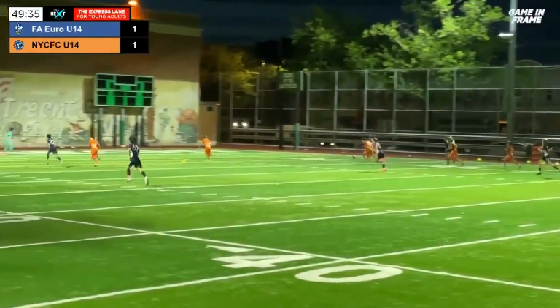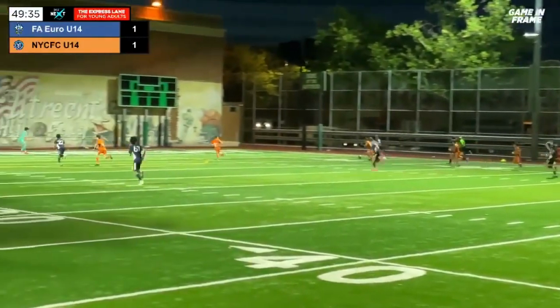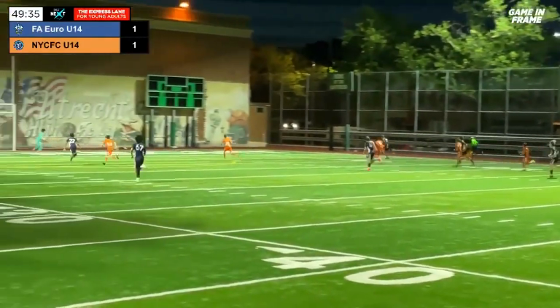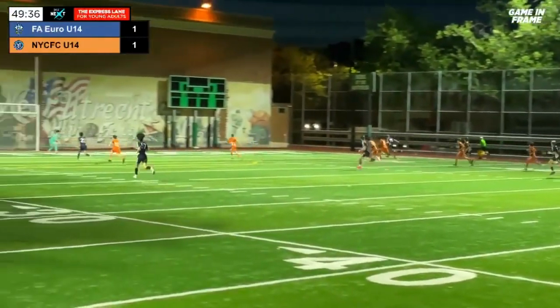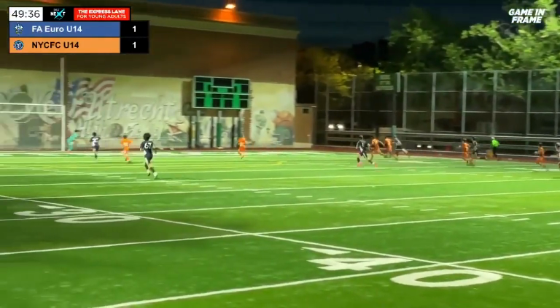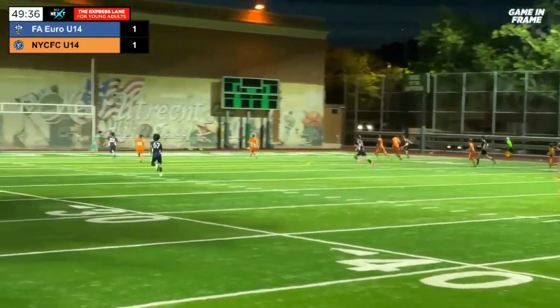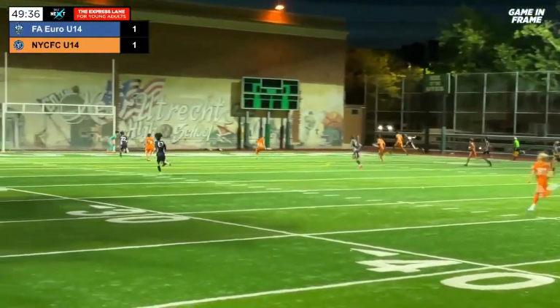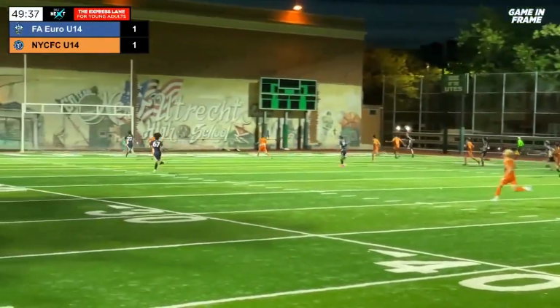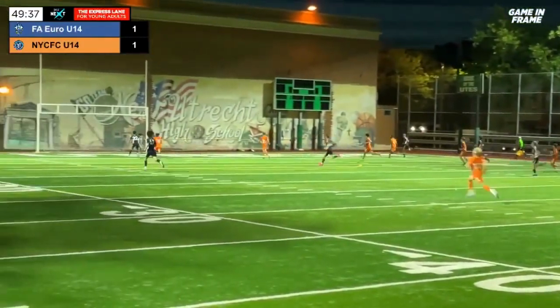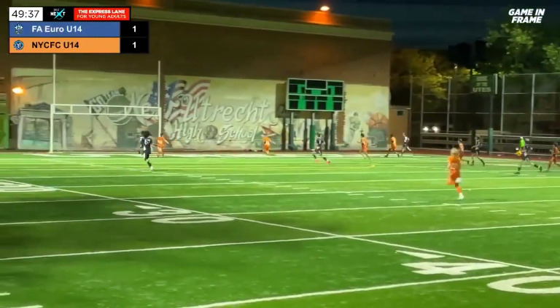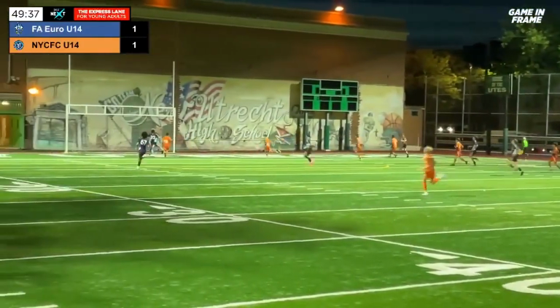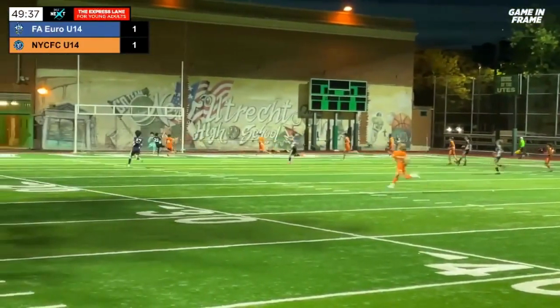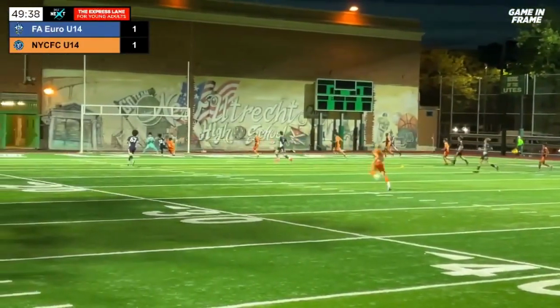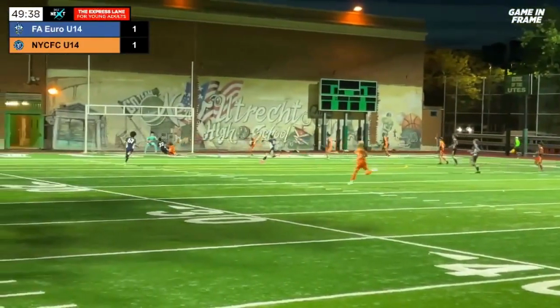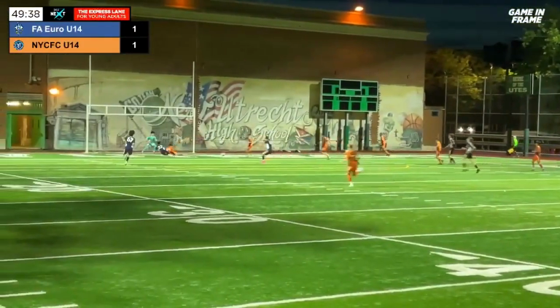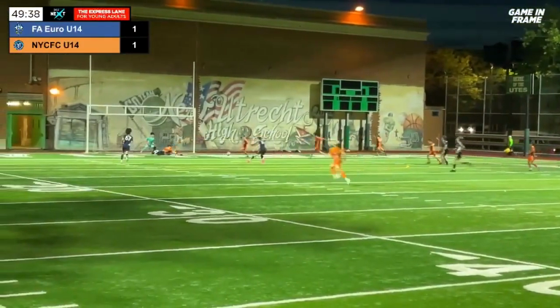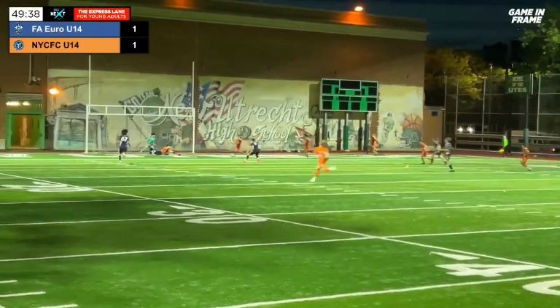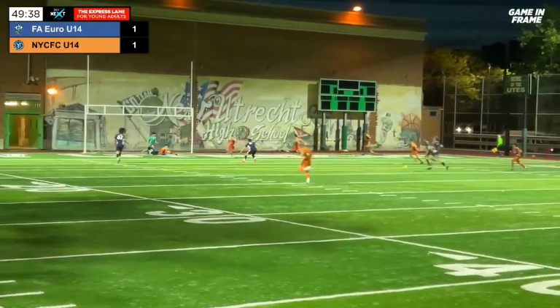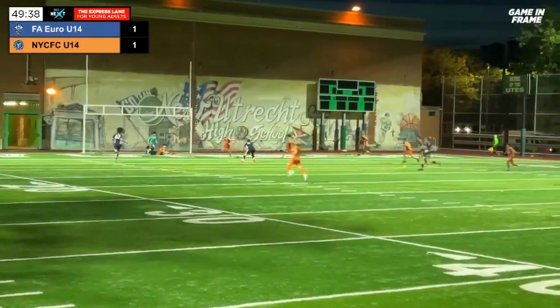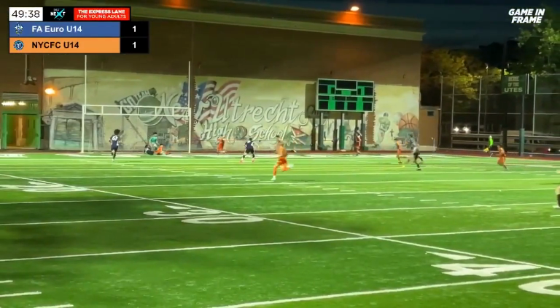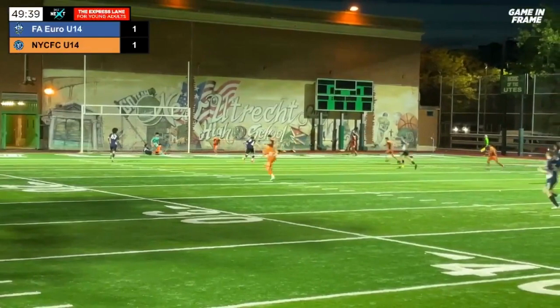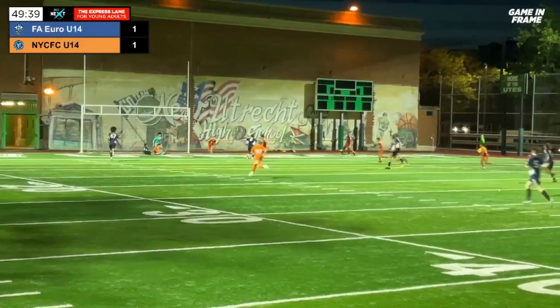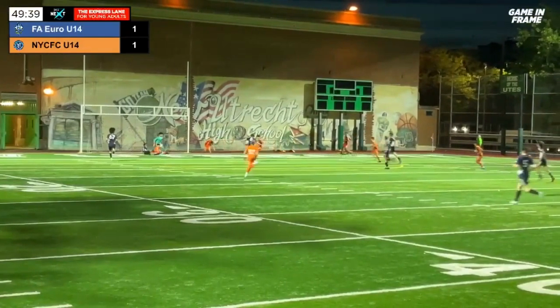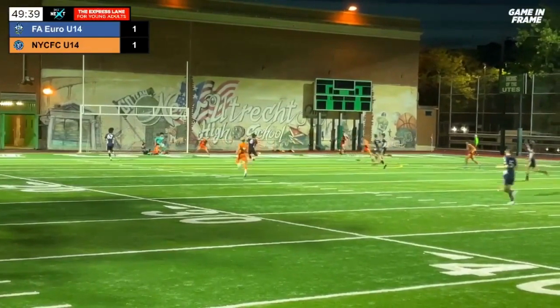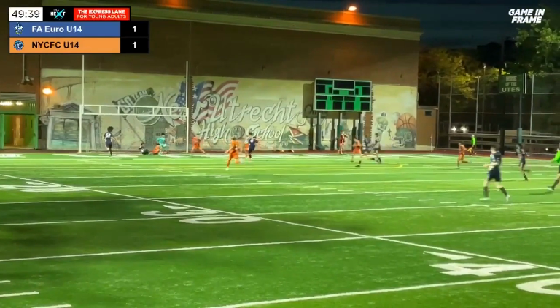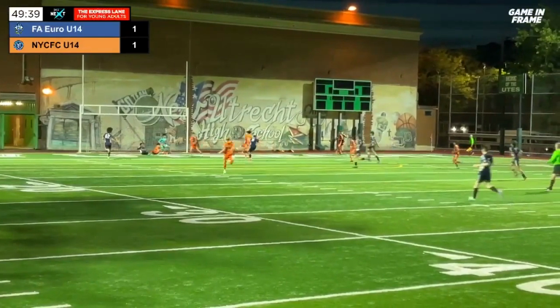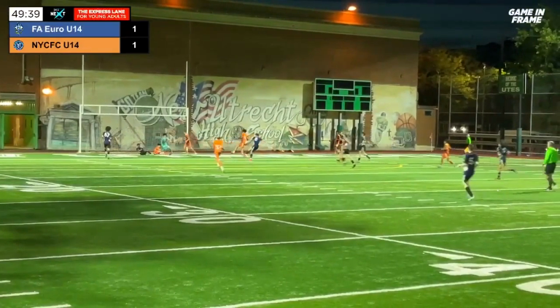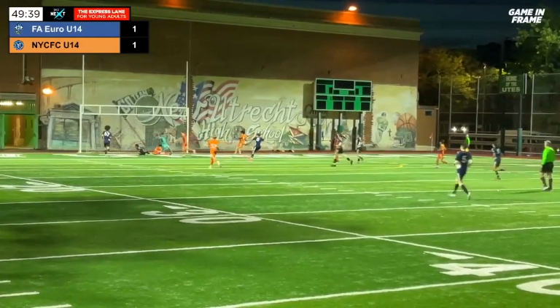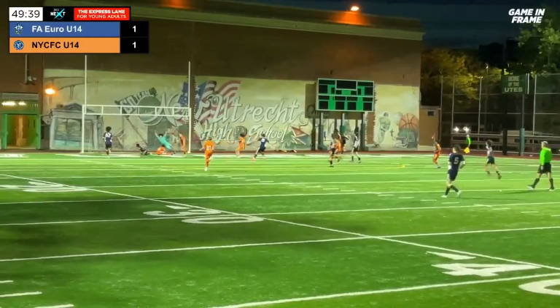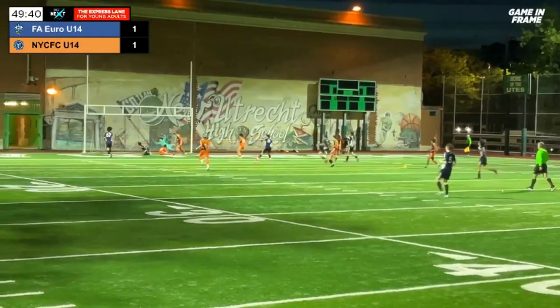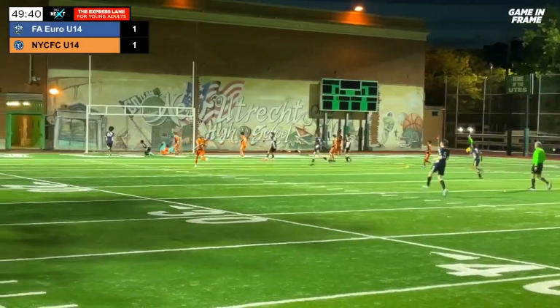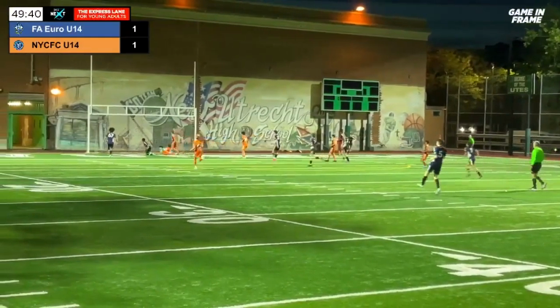What a strike! And FA Euro are beating the mighty New York City FC 2-1.